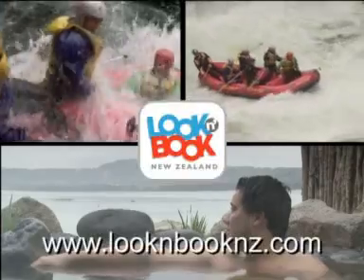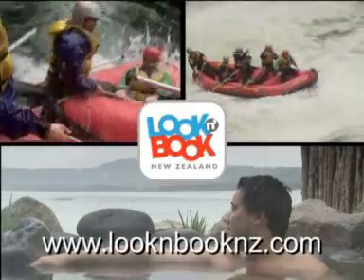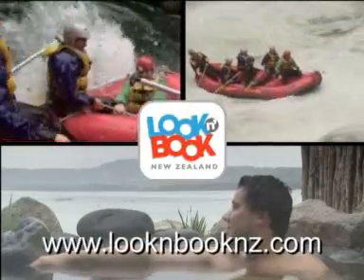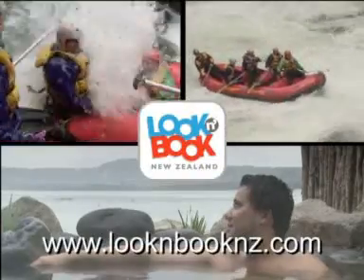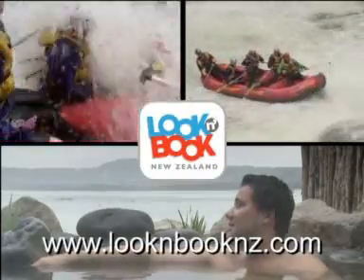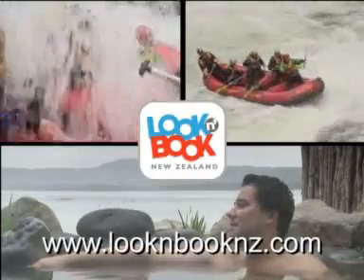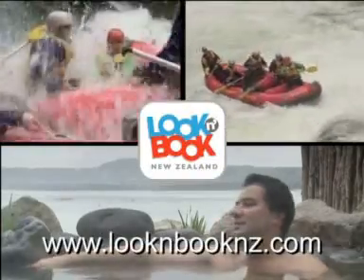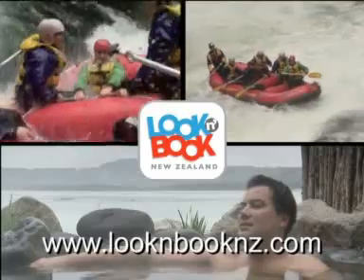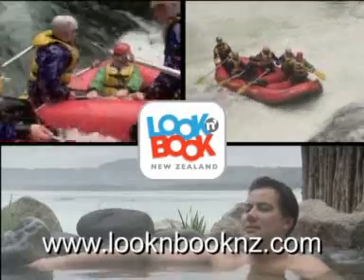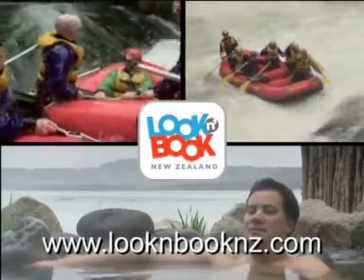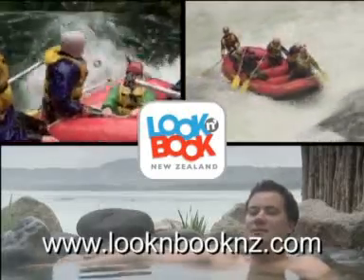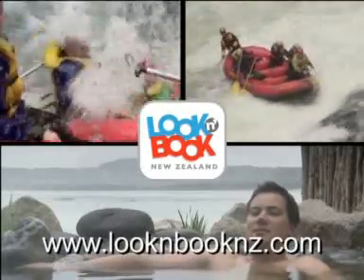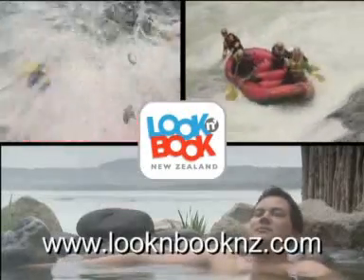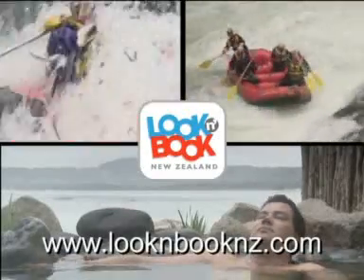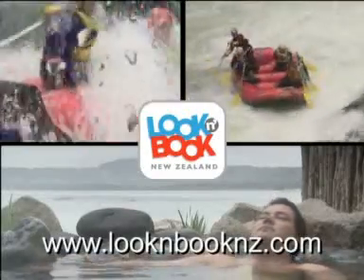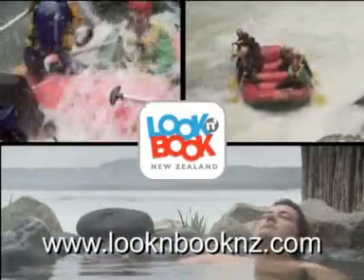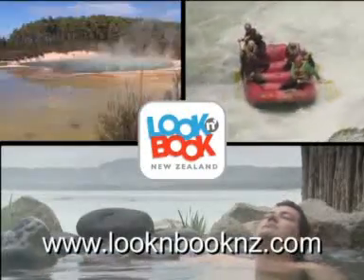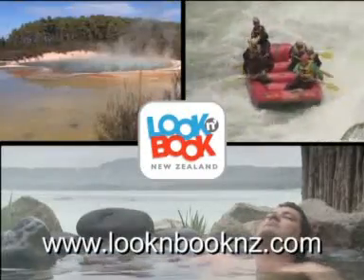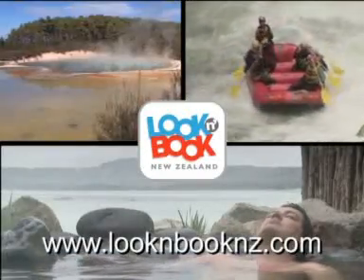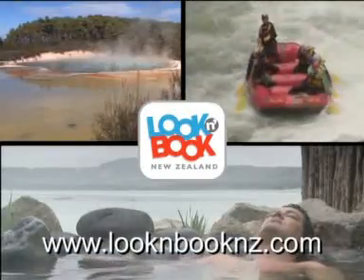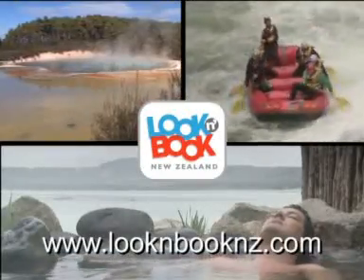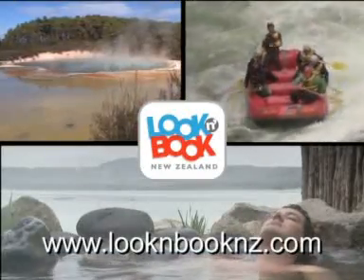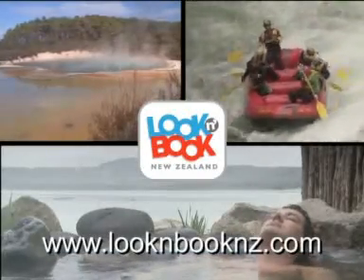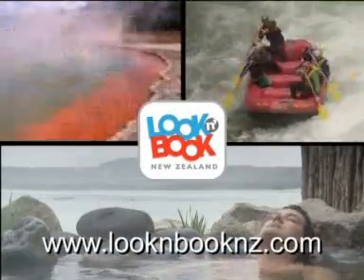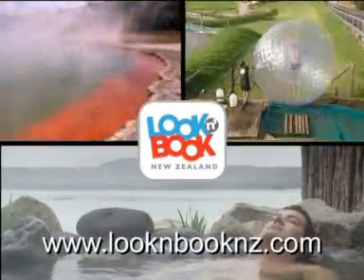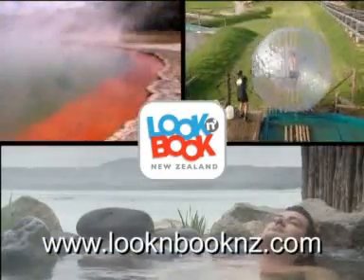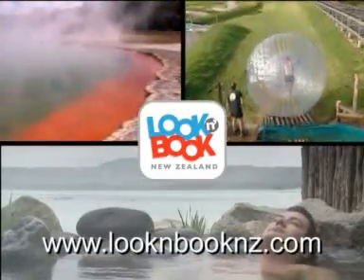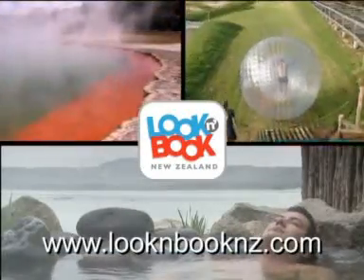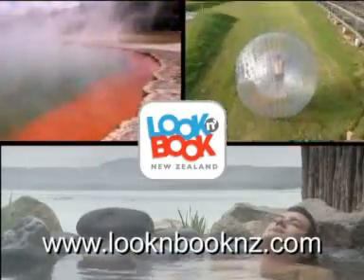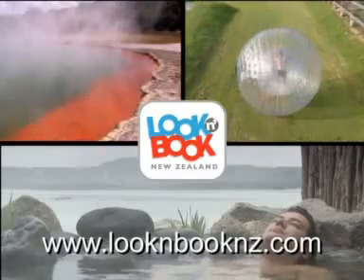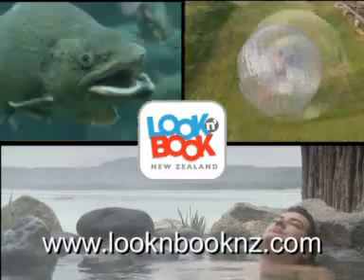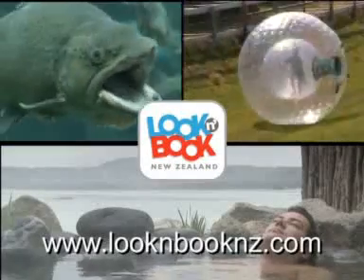So if you like what you see, there's plenty more here at Look and Book to help you plan your itinerary and get the very best out of your time here in New Zealand.